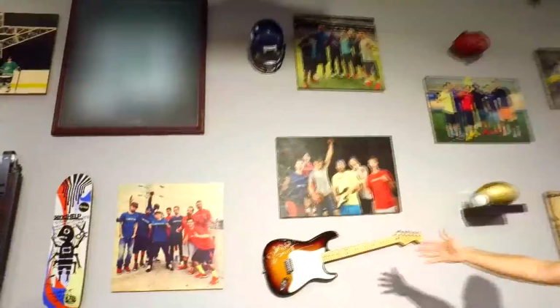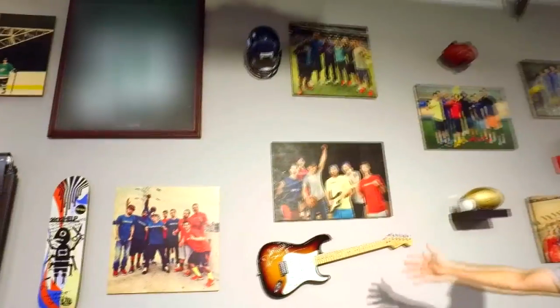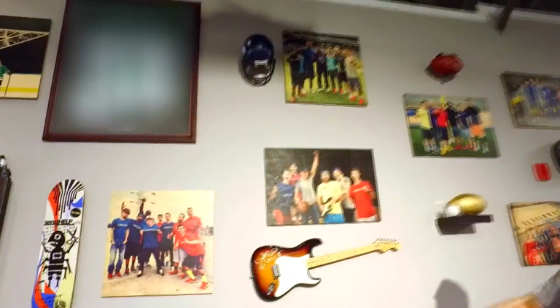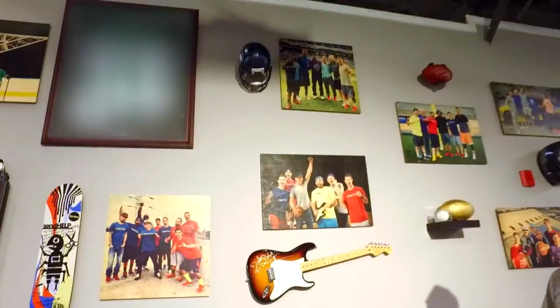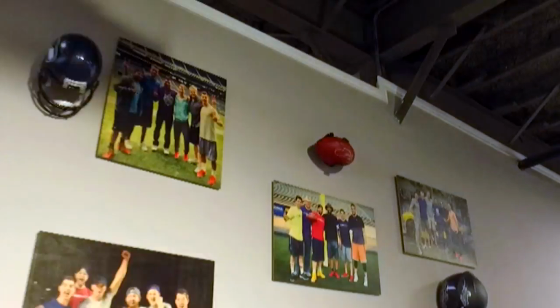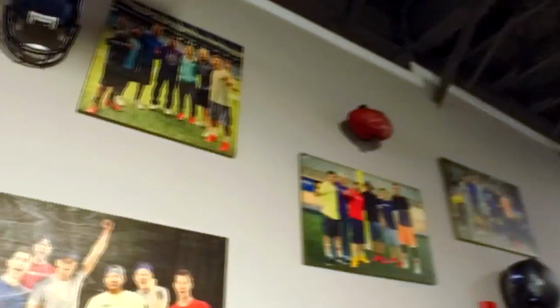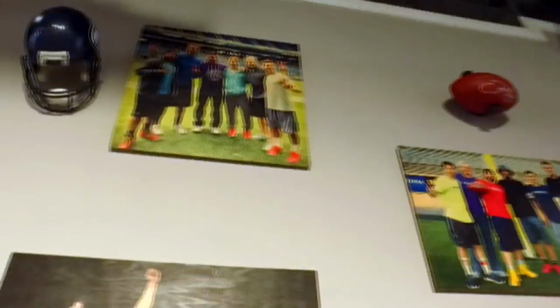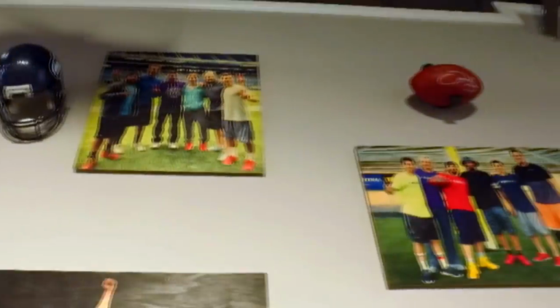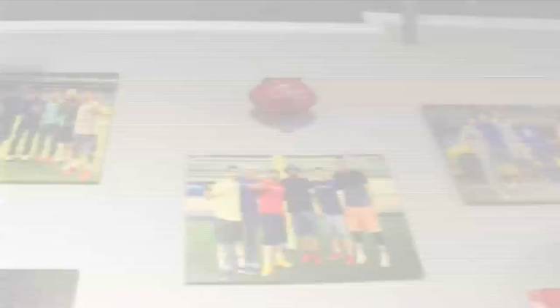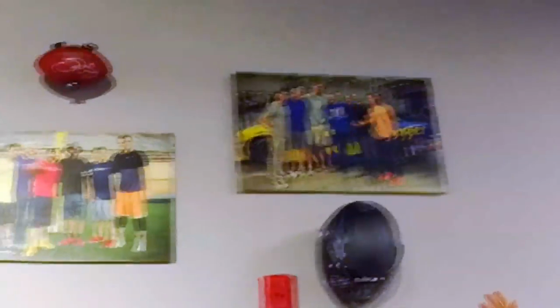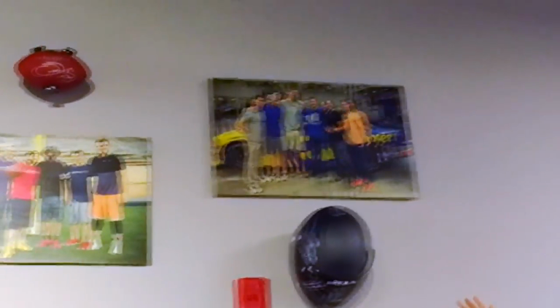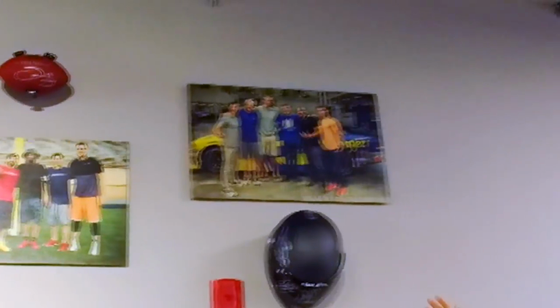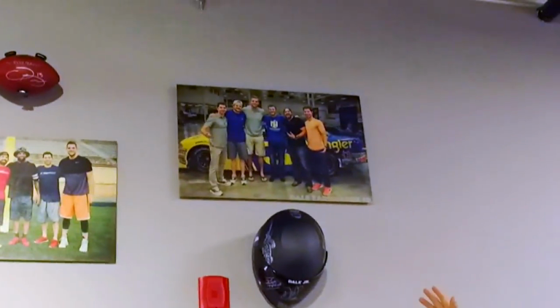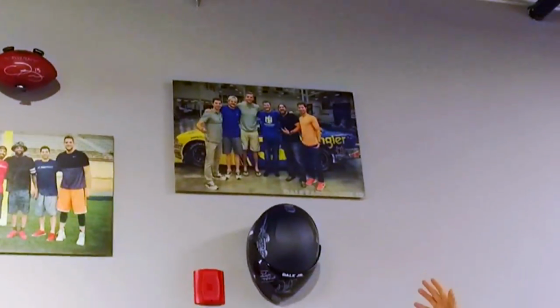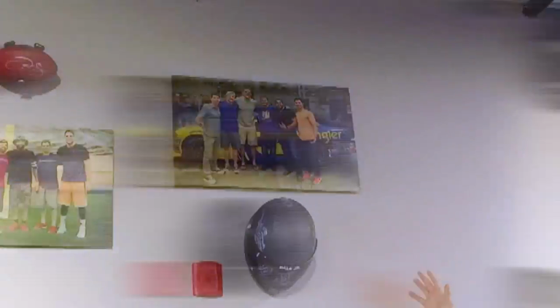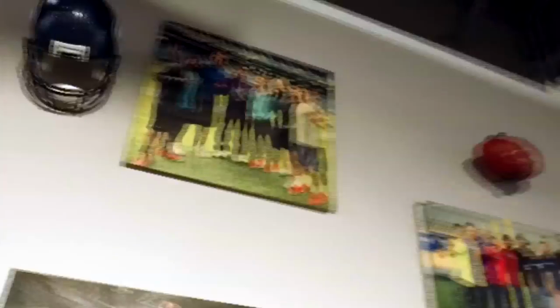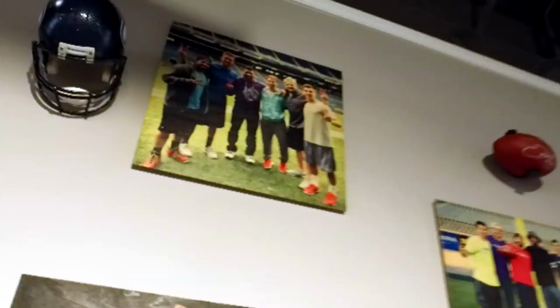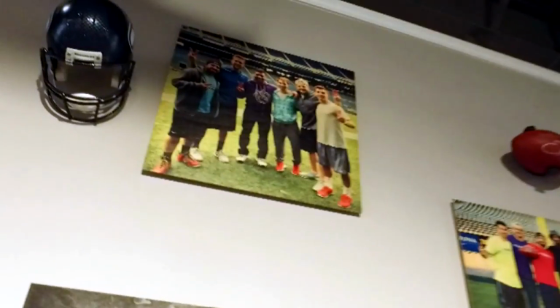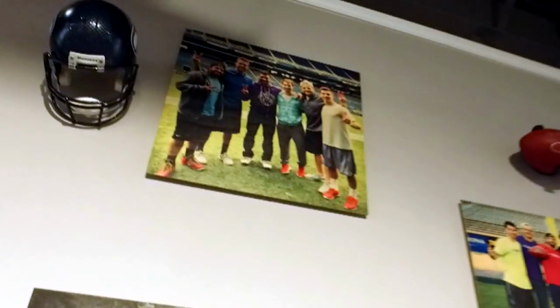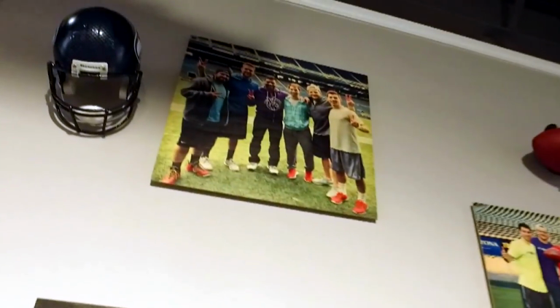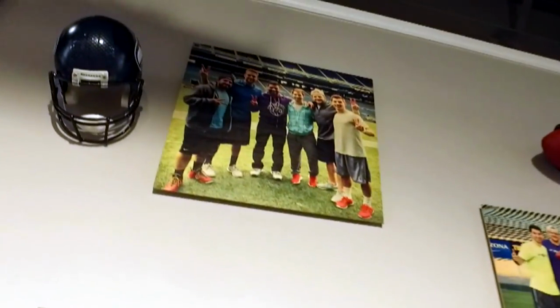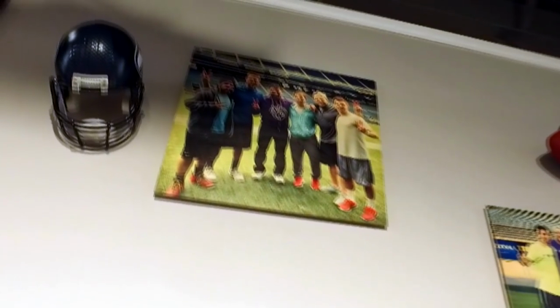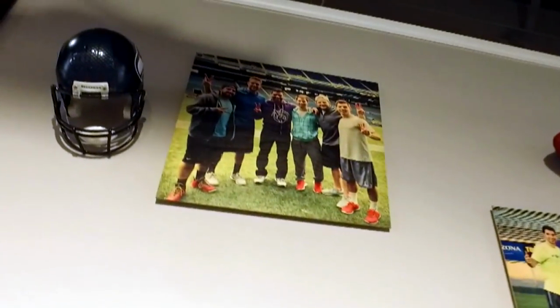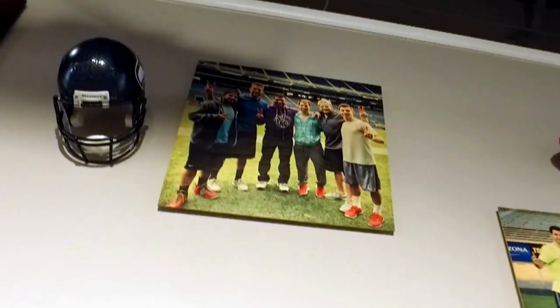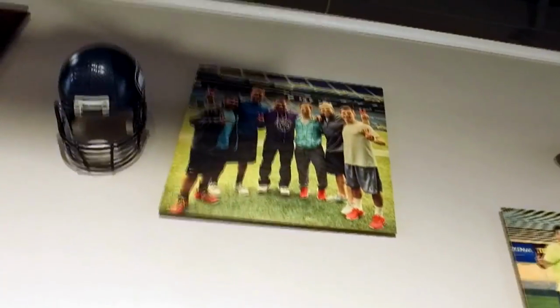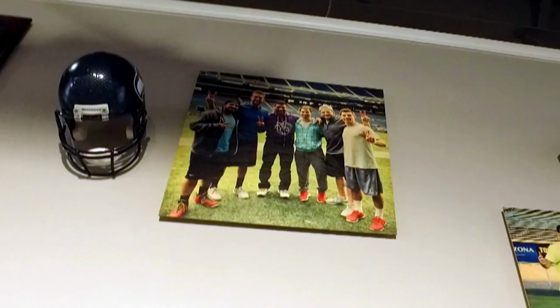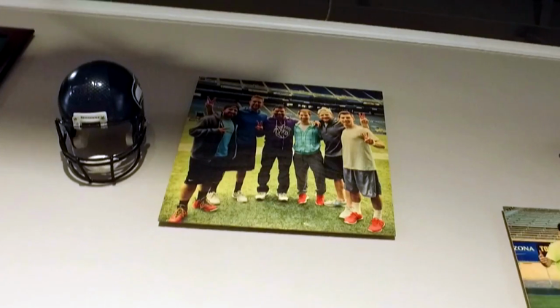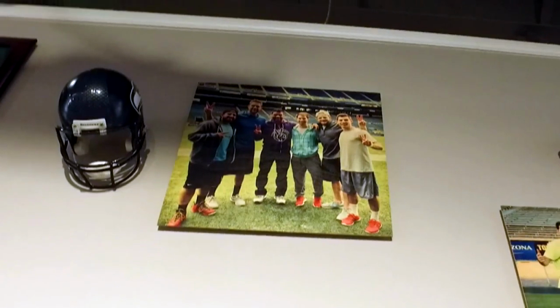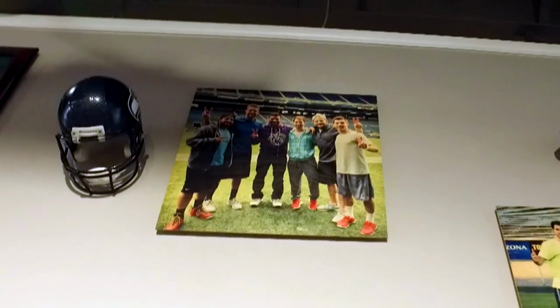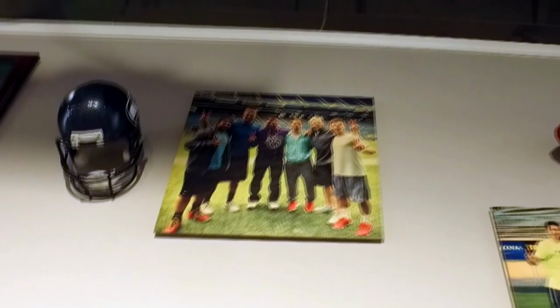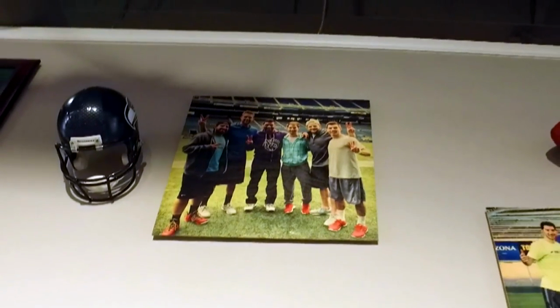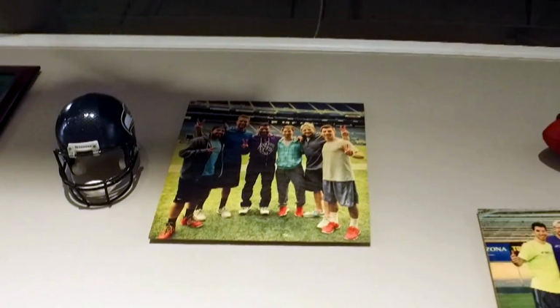This is our wall of fame — Dale Earnhardt Jr., Super Bowl winning champ Seattle Seahawks, Russell Wilson up there.